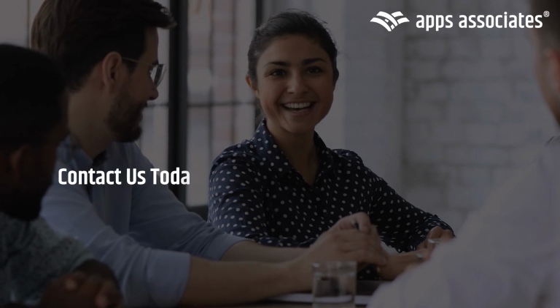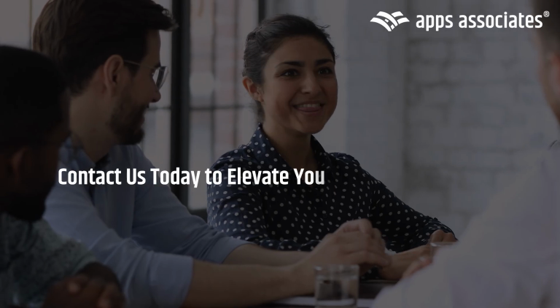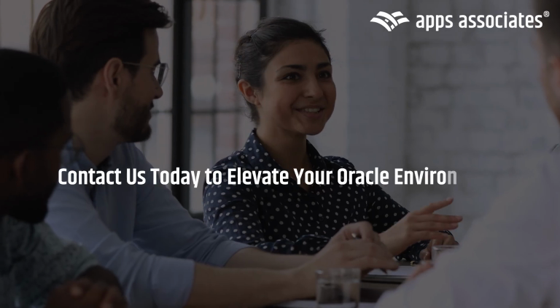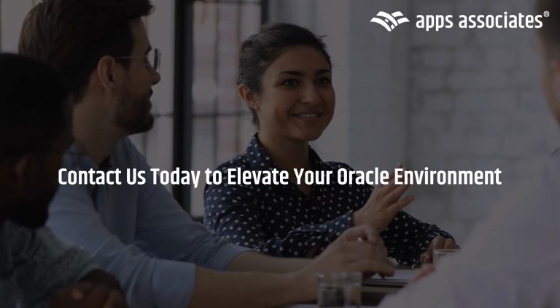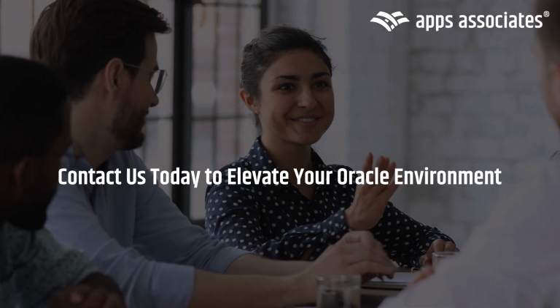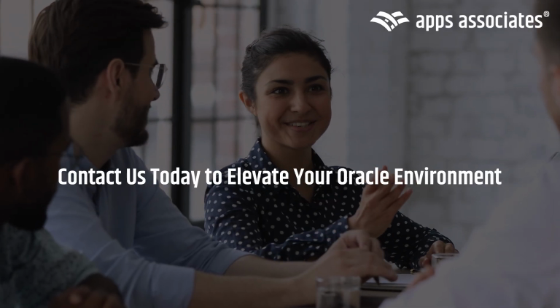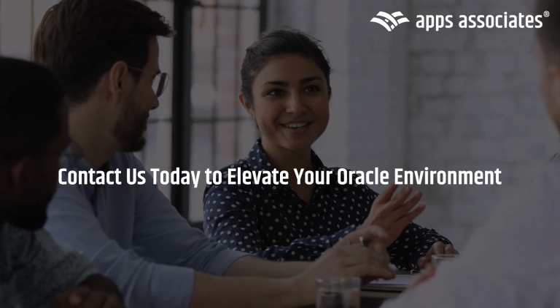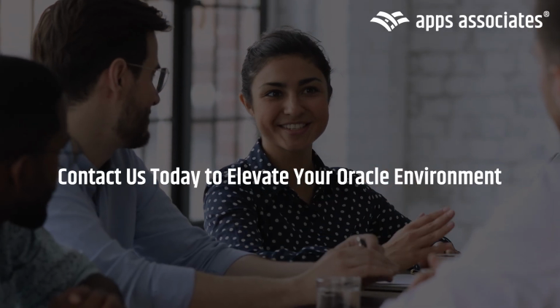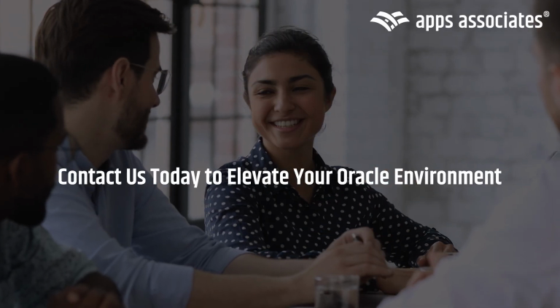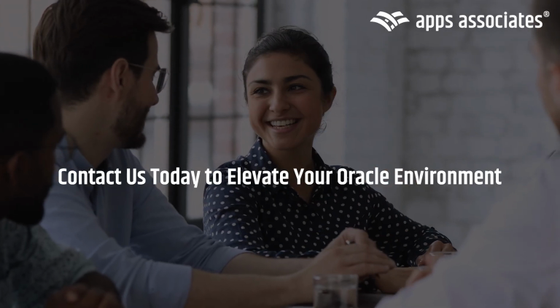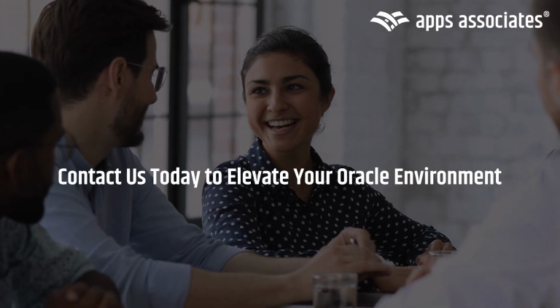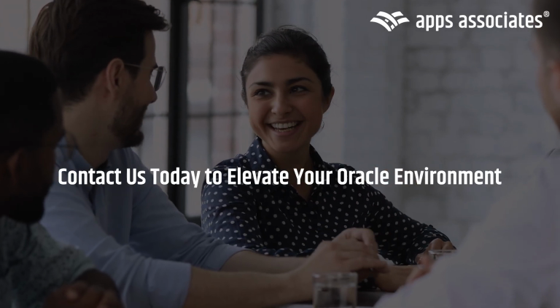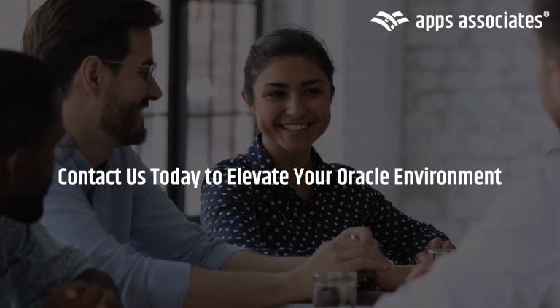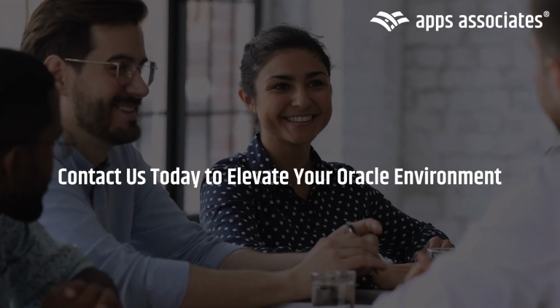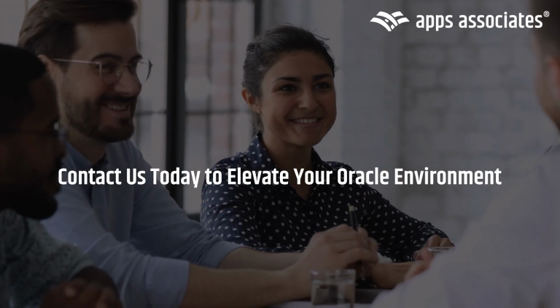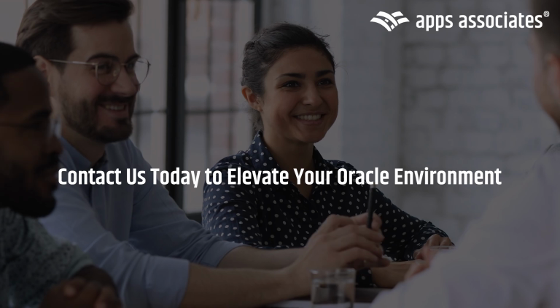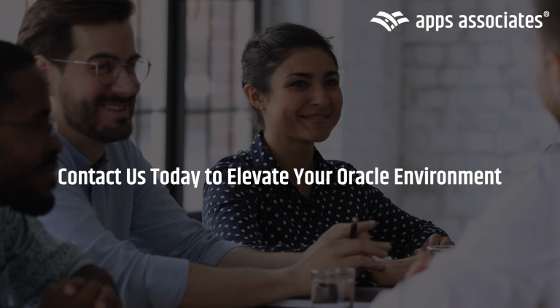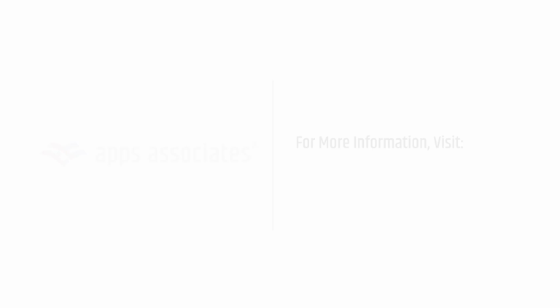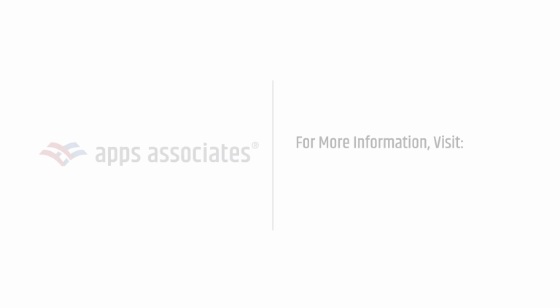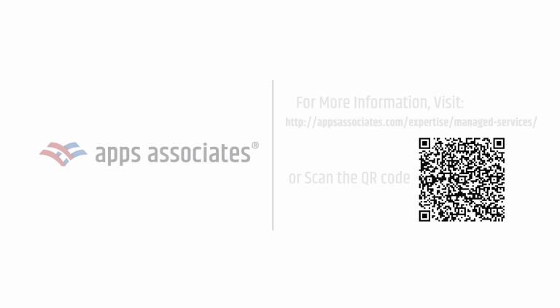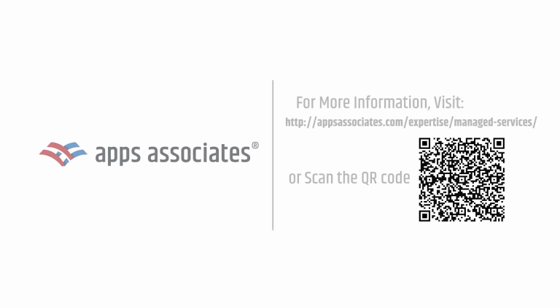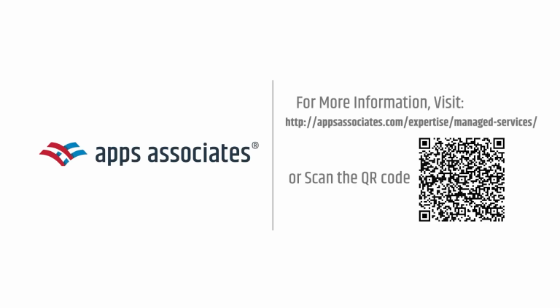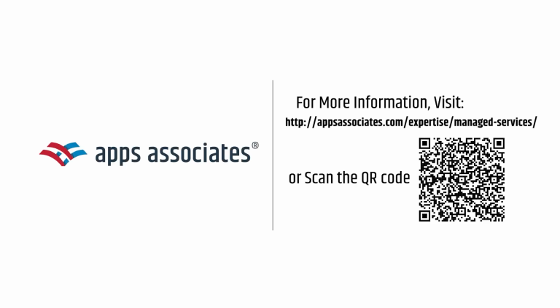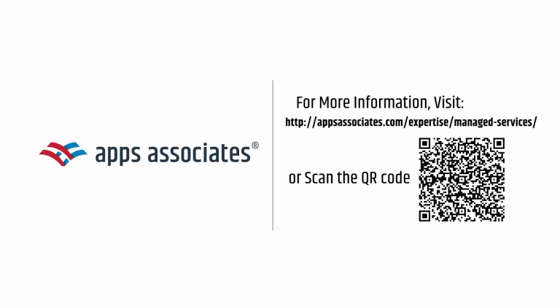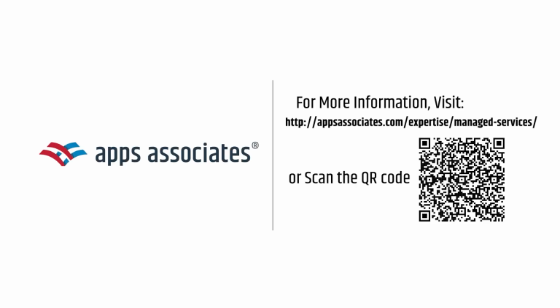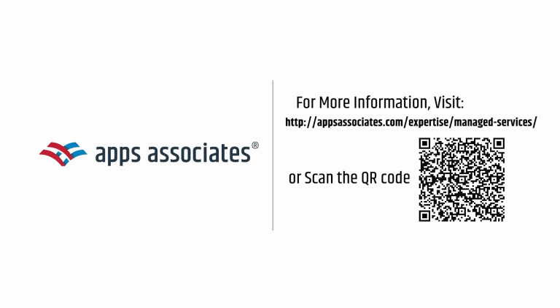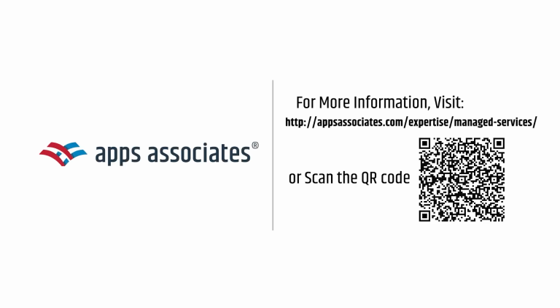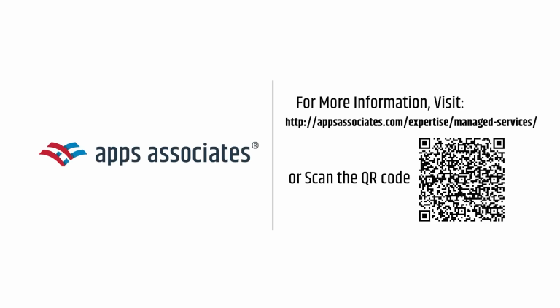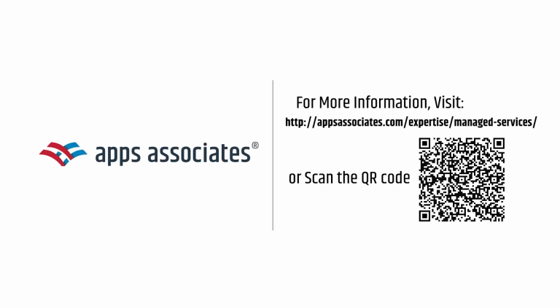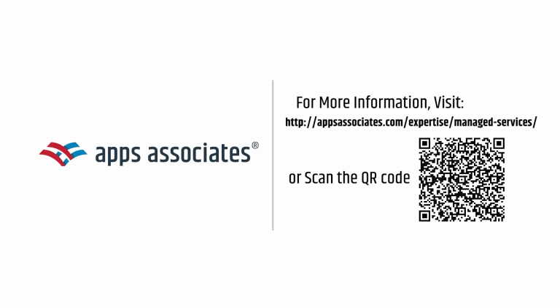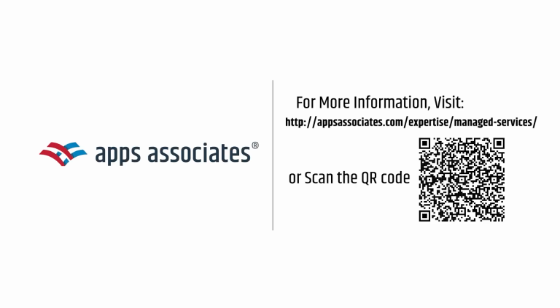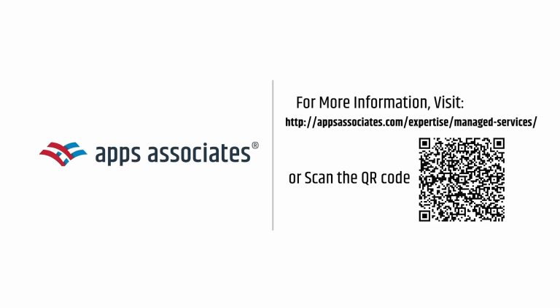Ready to optimize your Oracle environment and simplify your next update? Contact us today to learn how Apps Assurance can elevate your business.